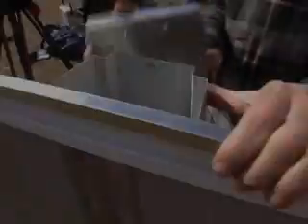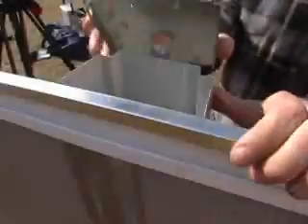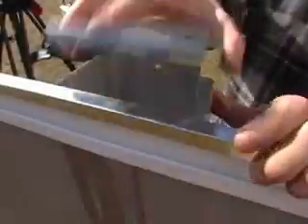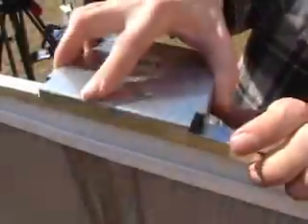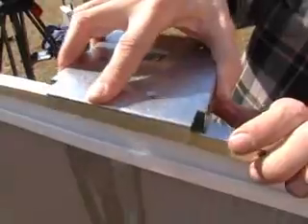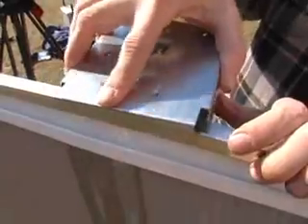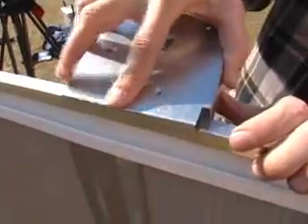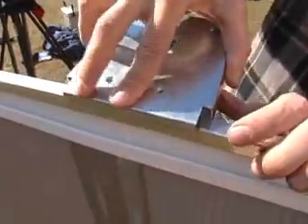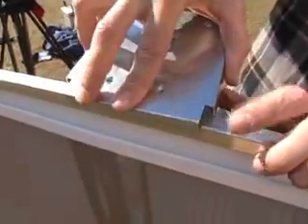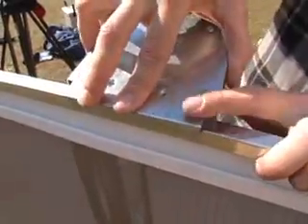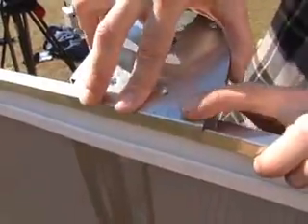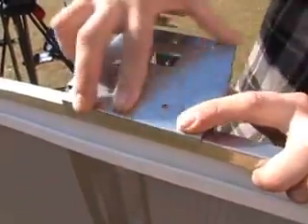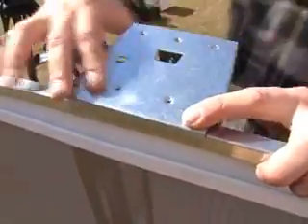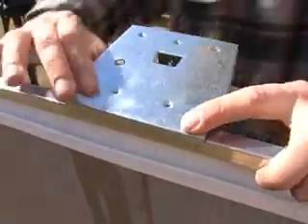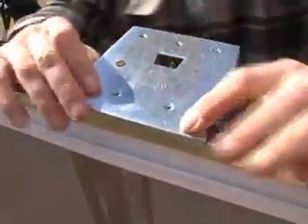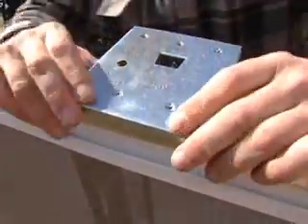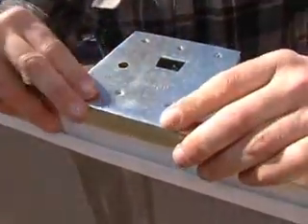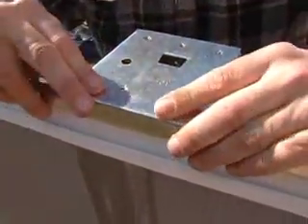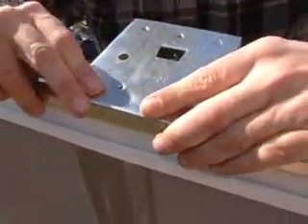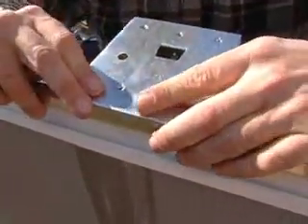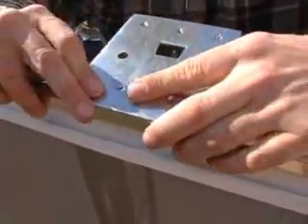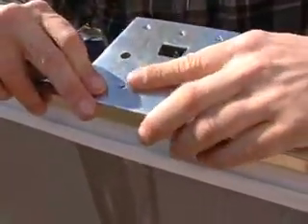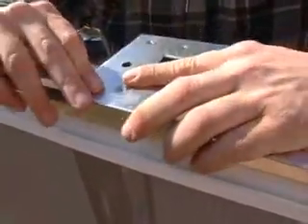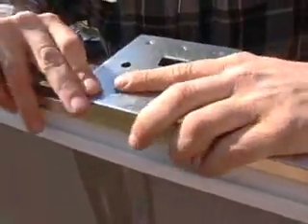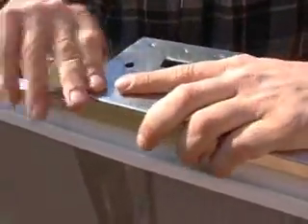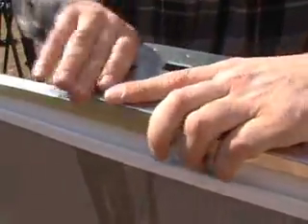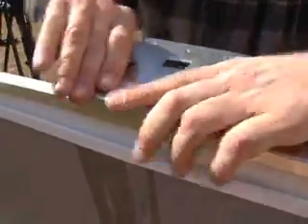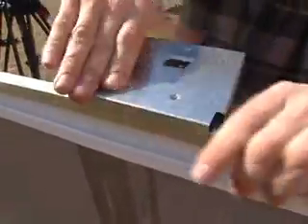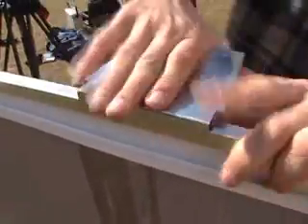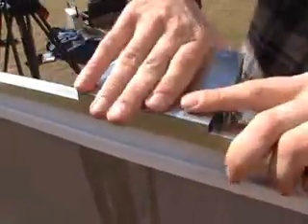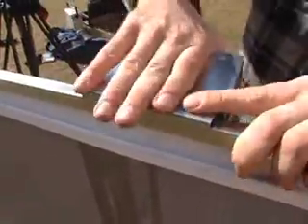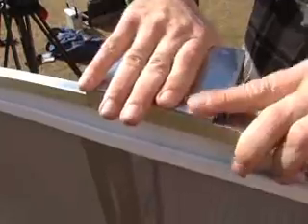Install the curved top plate by snapping it over the stabilizer rail and securing it to the upright using number 10 screws.